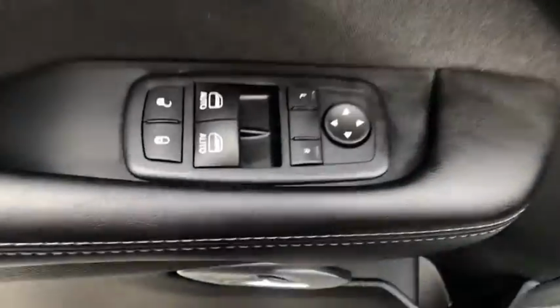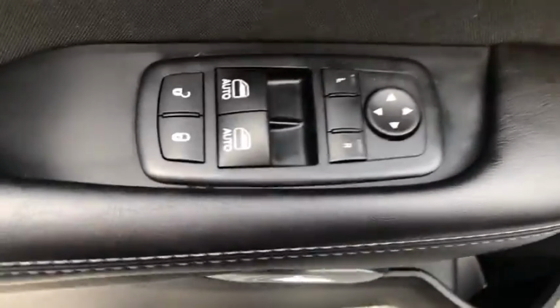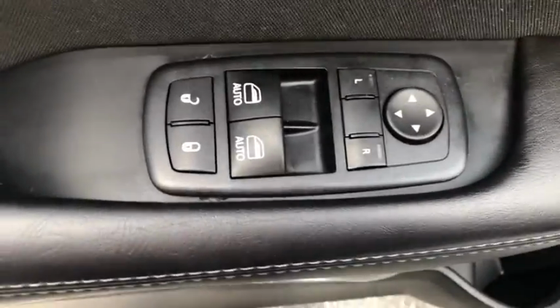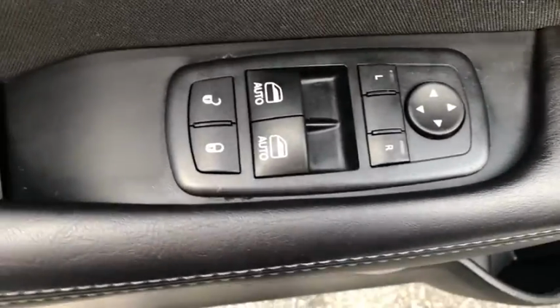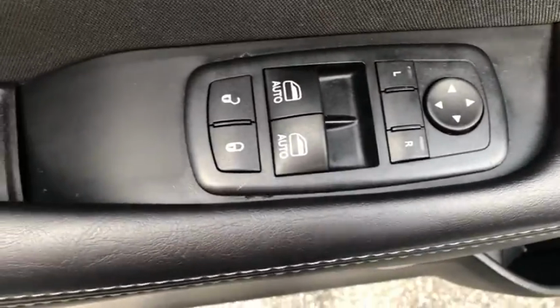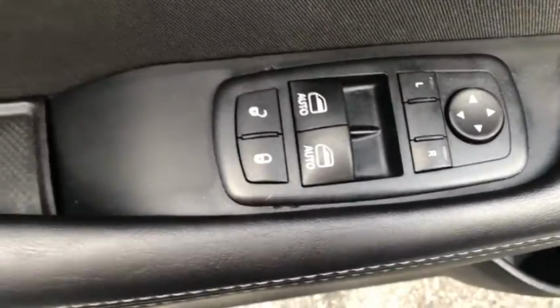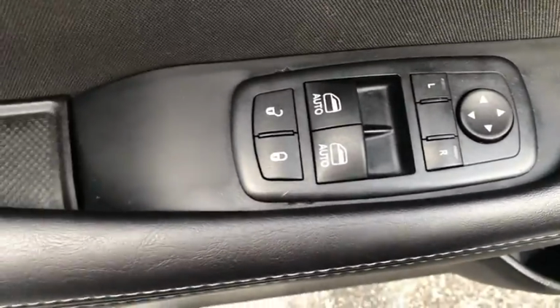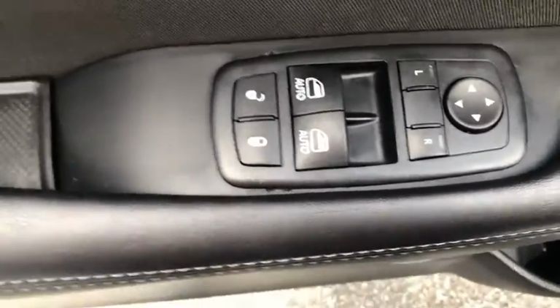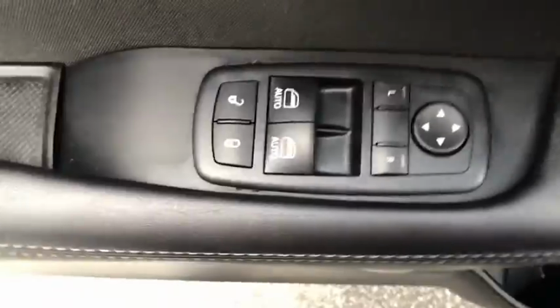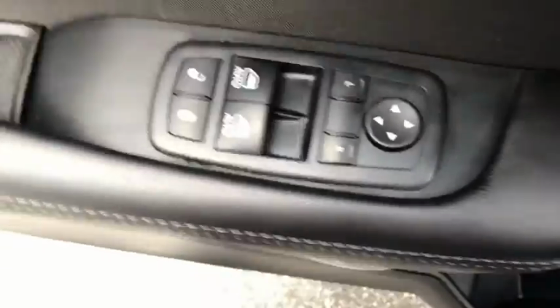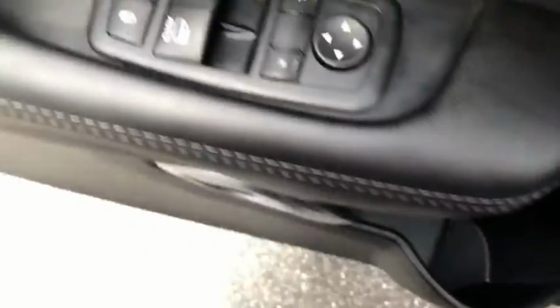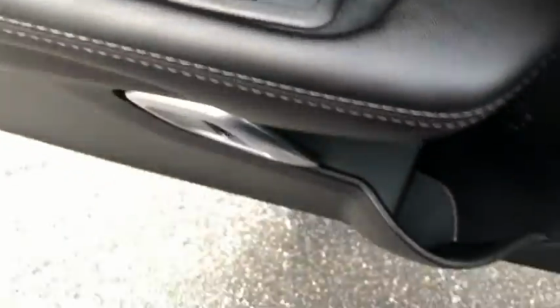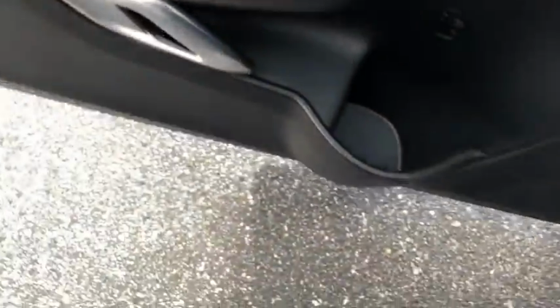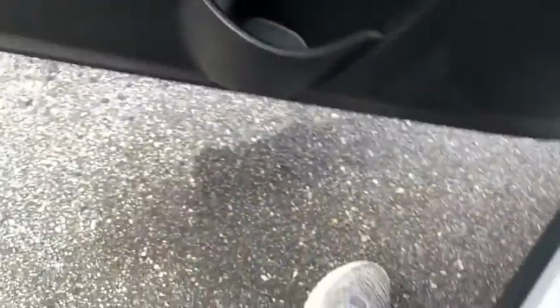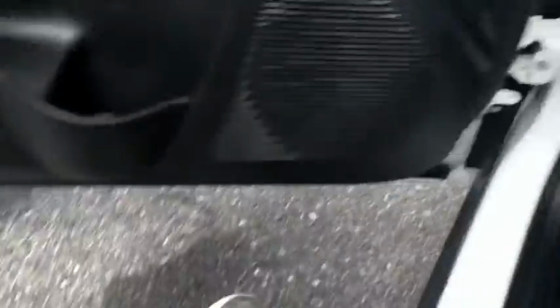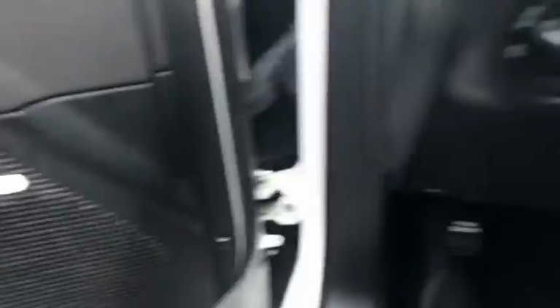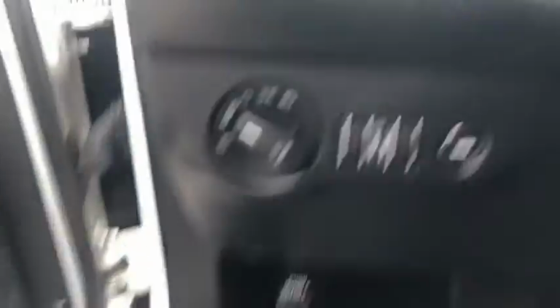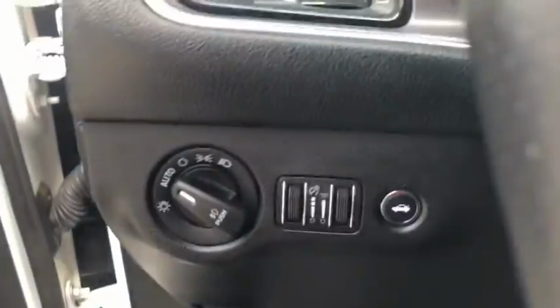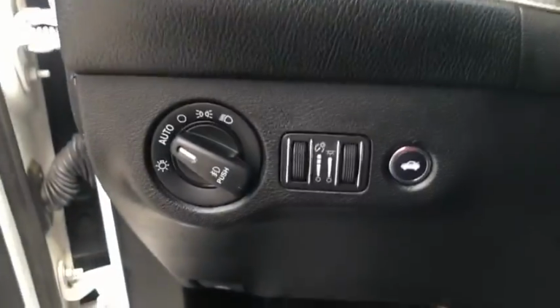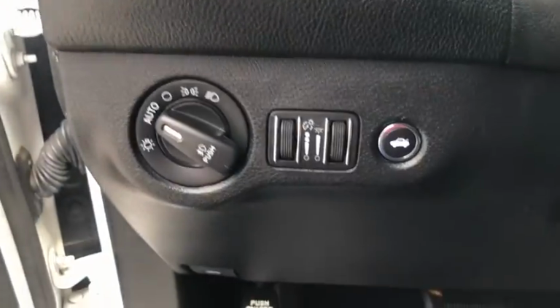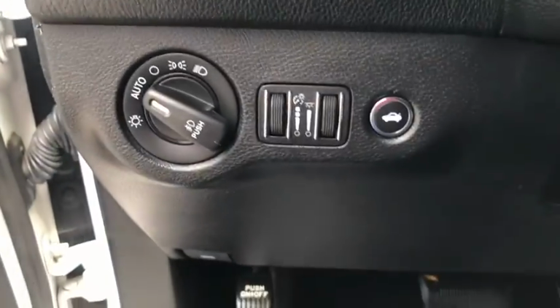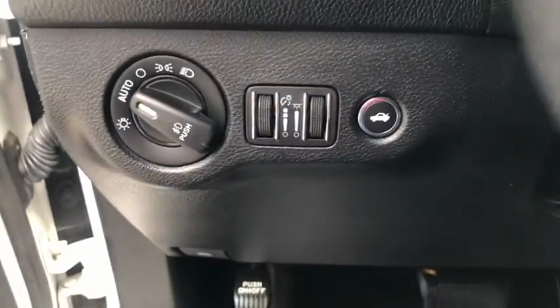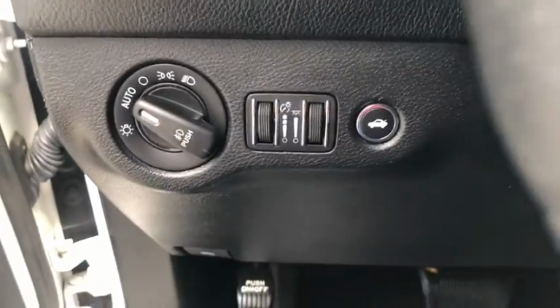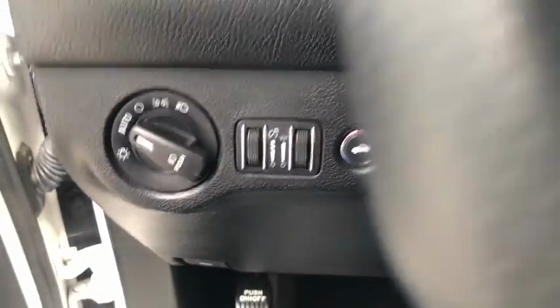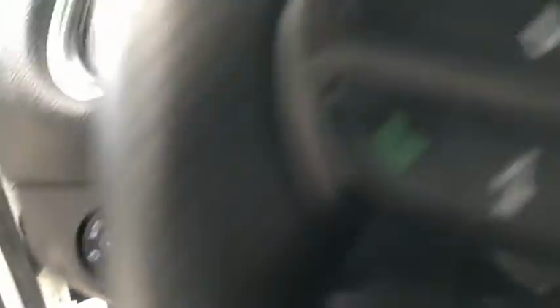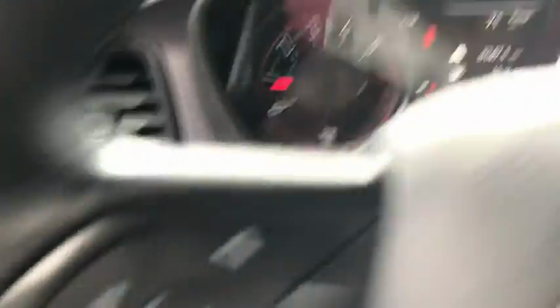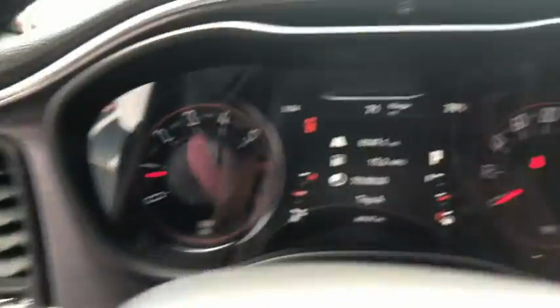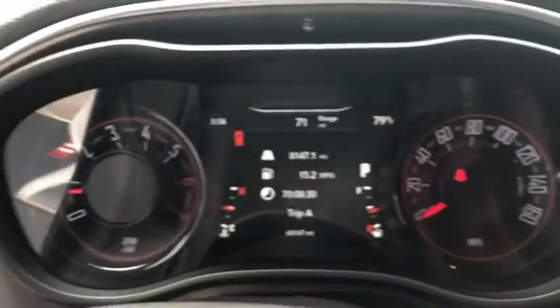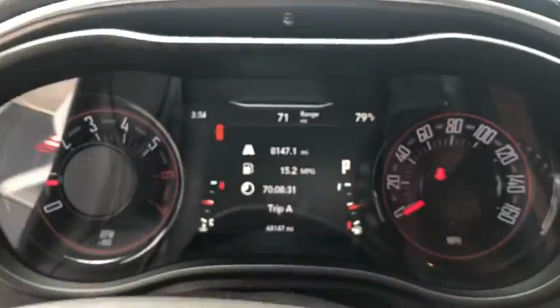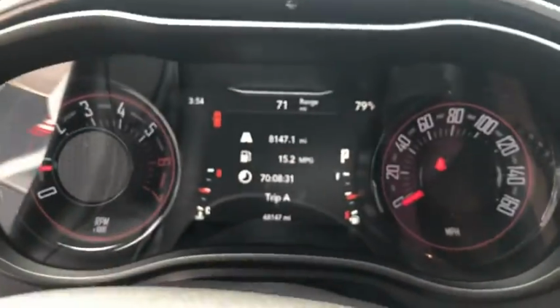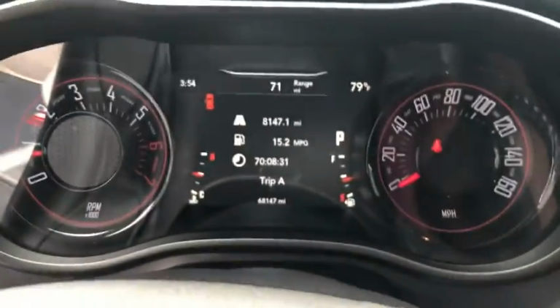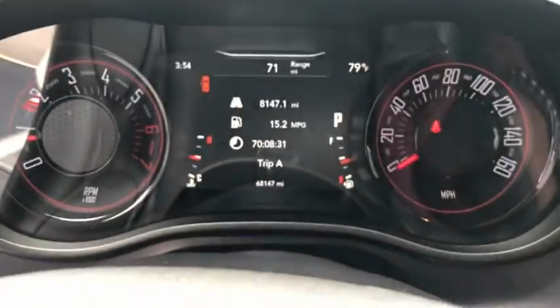Compass, fog lights, power windows, rear window defroster, trip computer, USB connection.